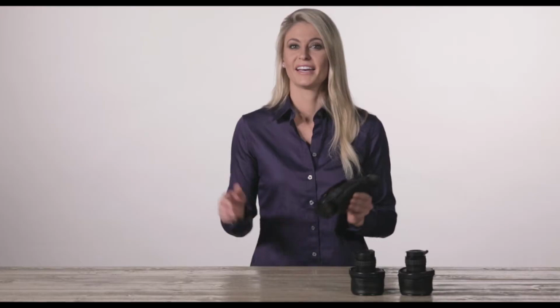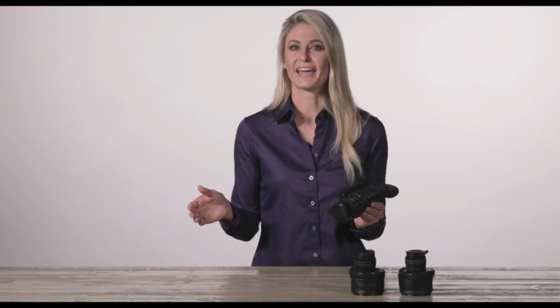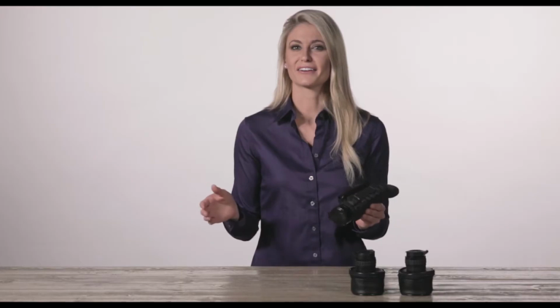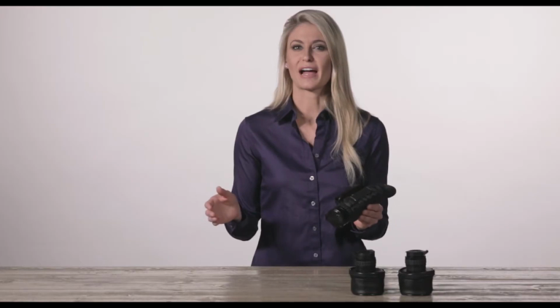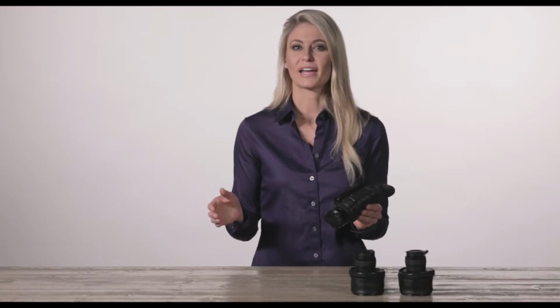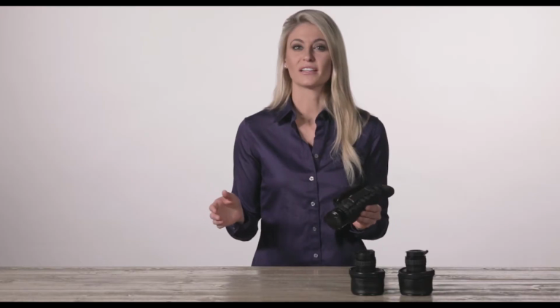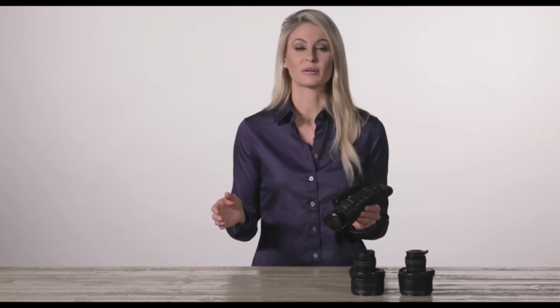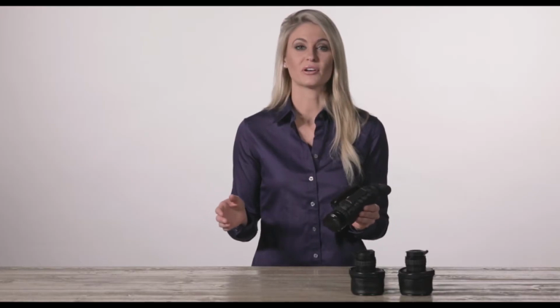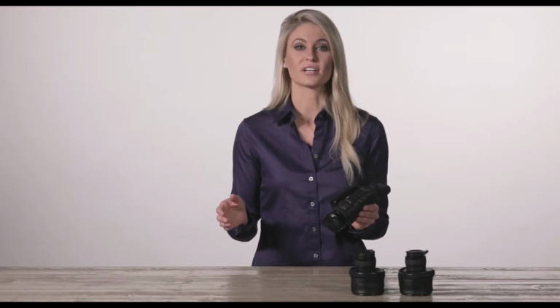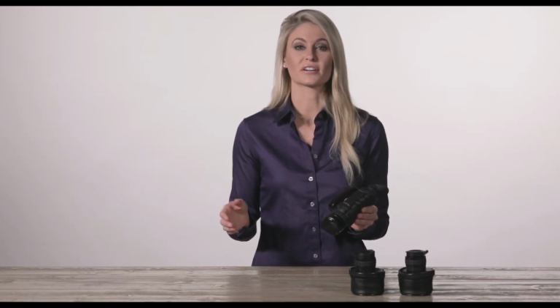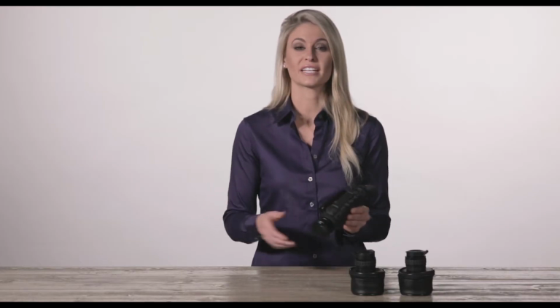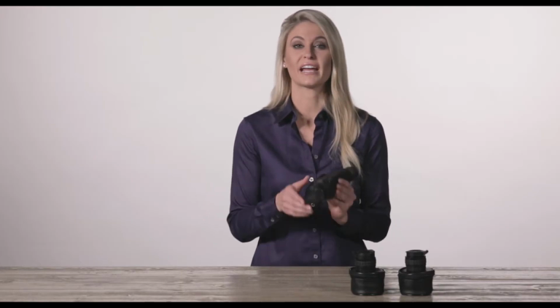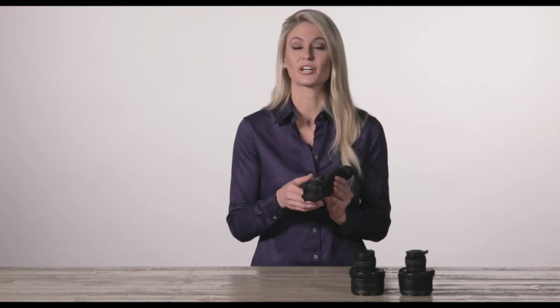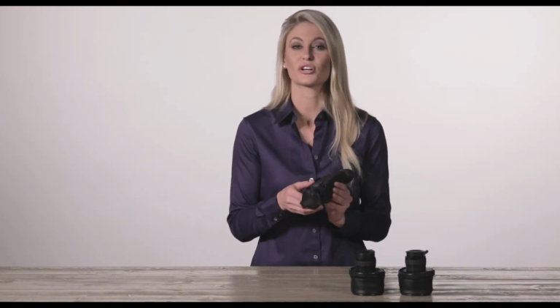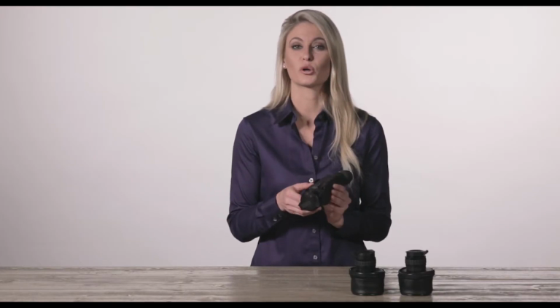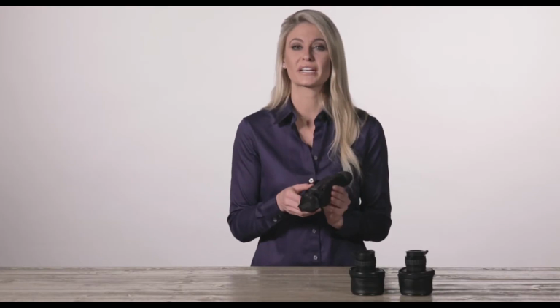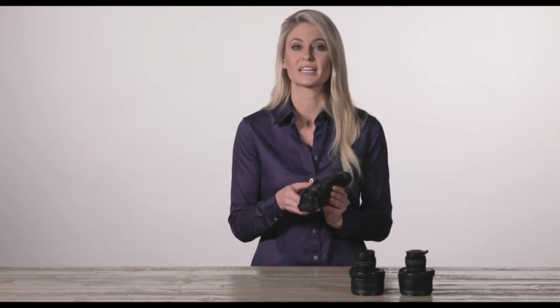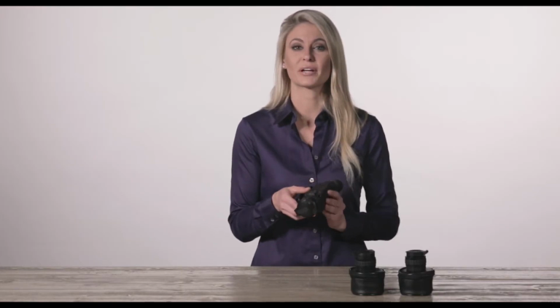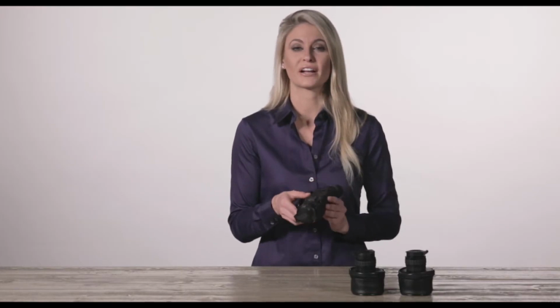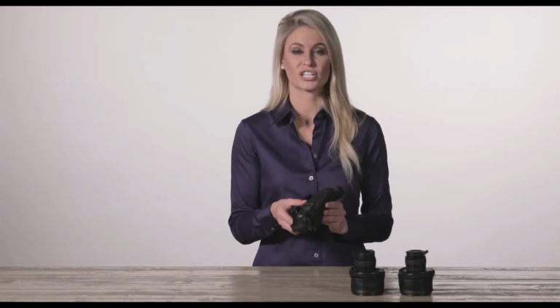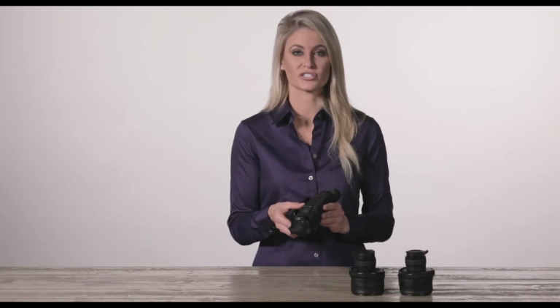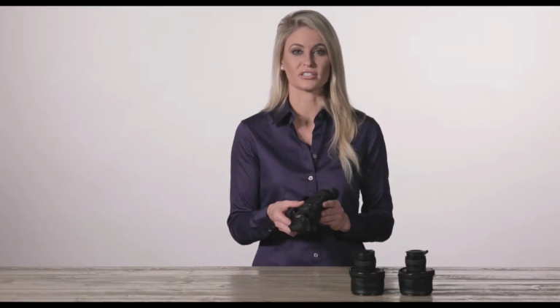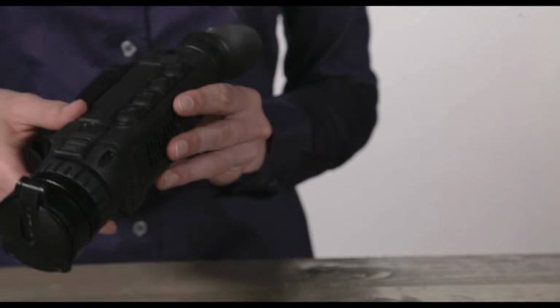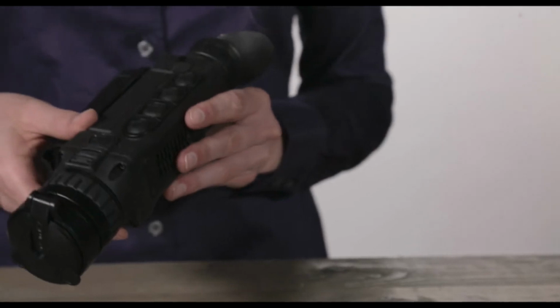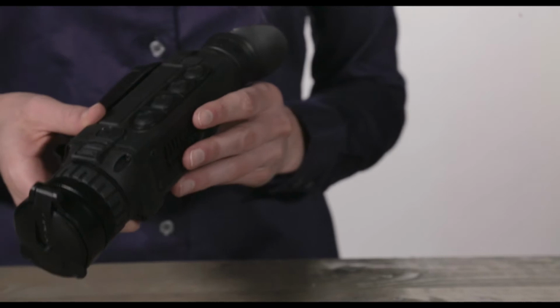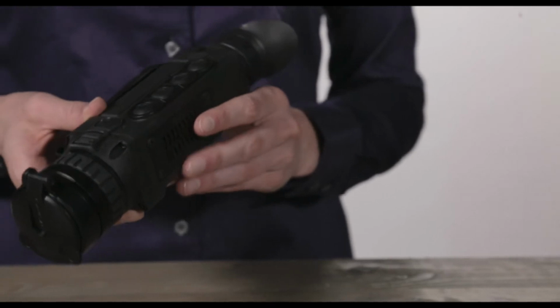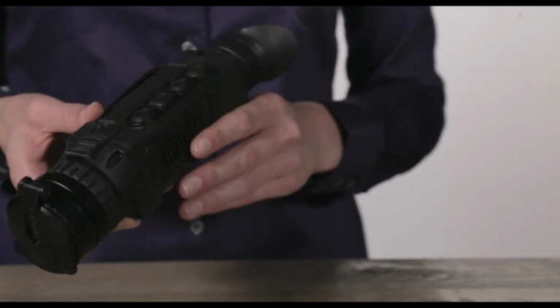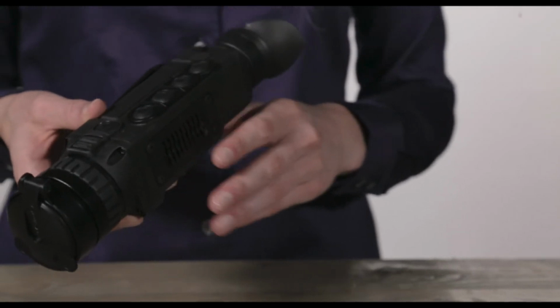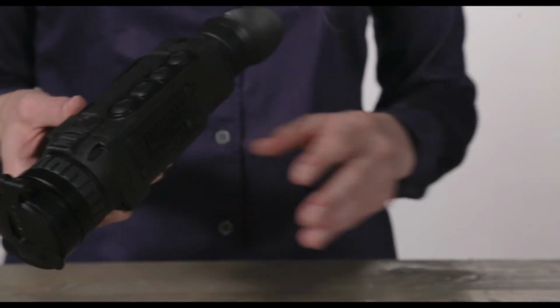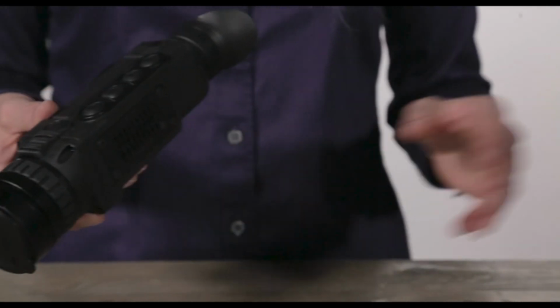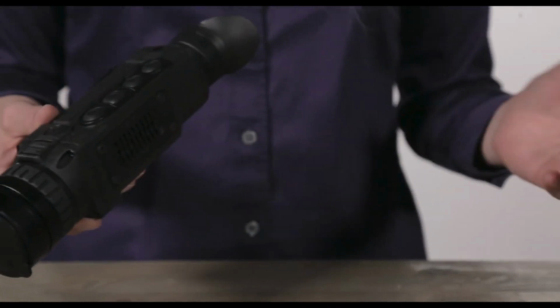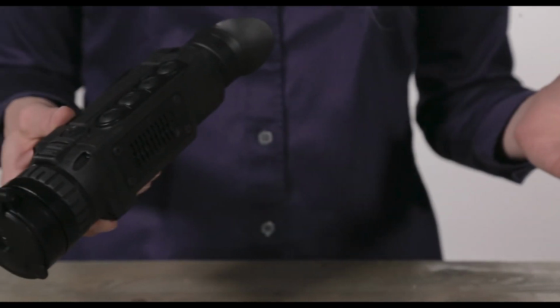Hey there, I'm Caitlin from Pulsar. Today I'm going to show you a quick tip on how to change the lenses on your Helion XP models.